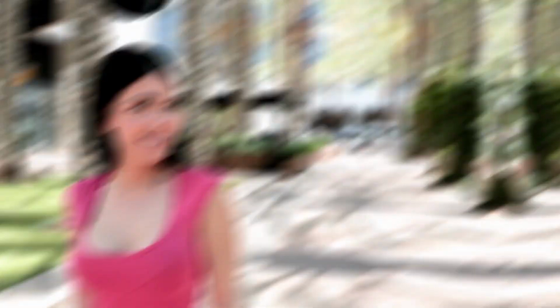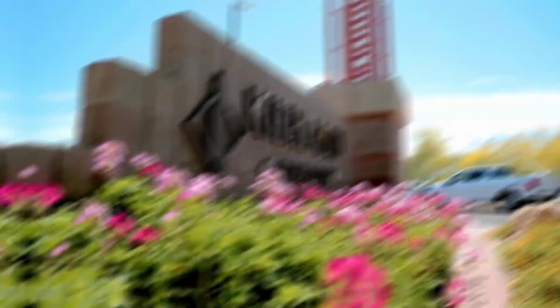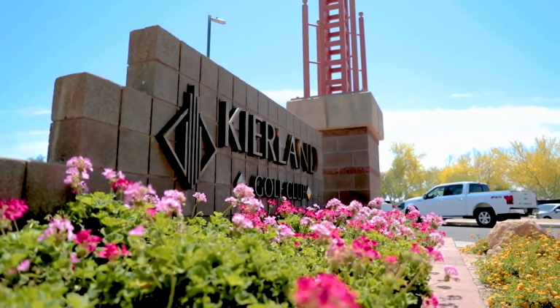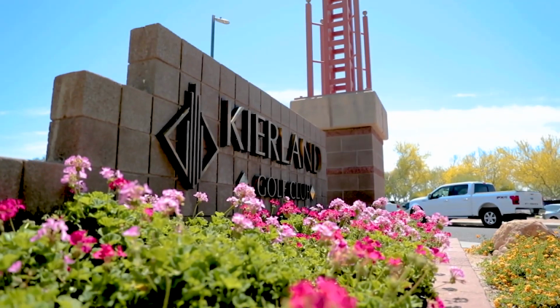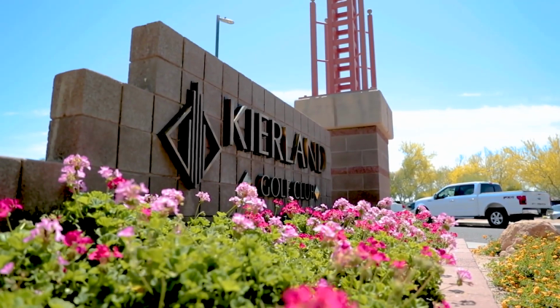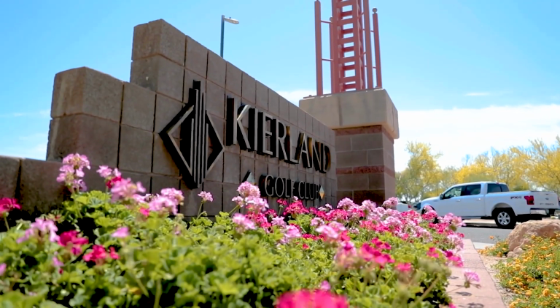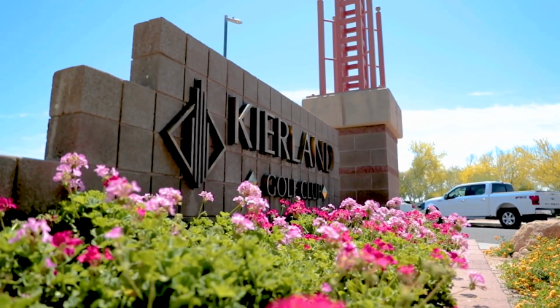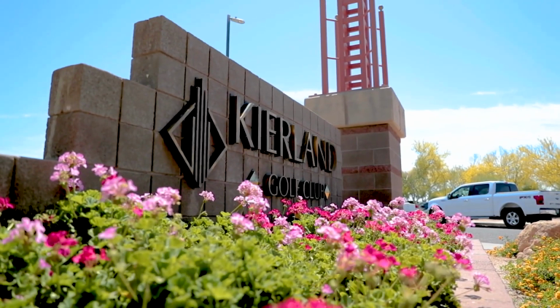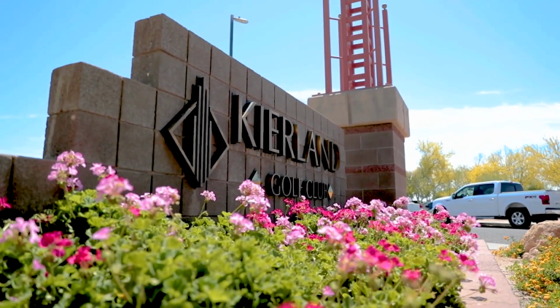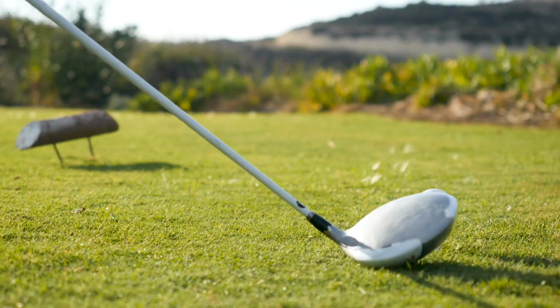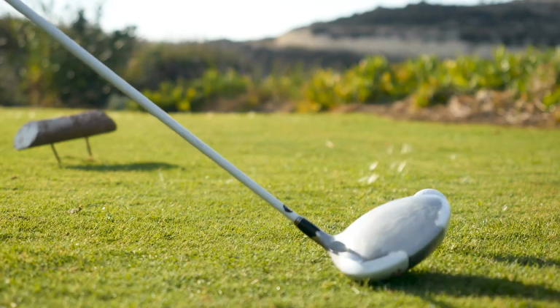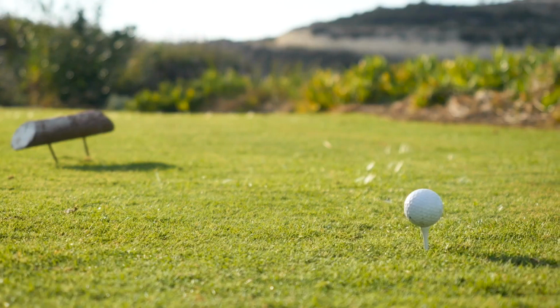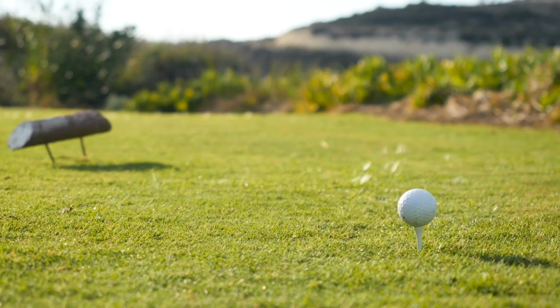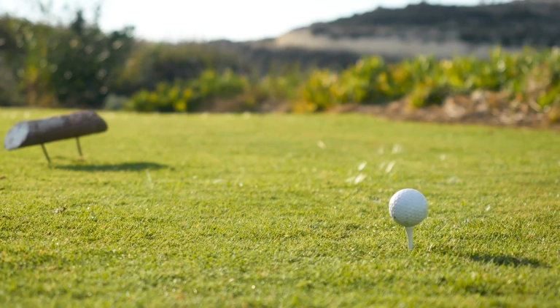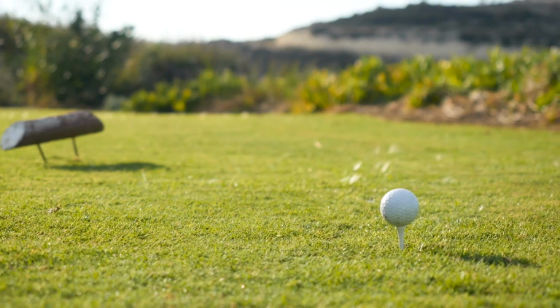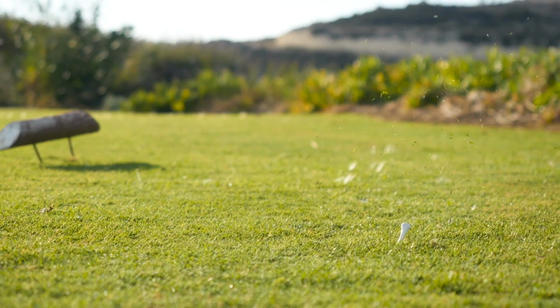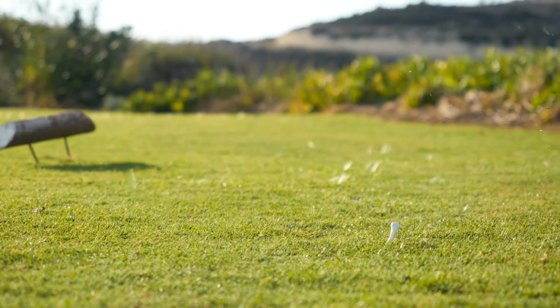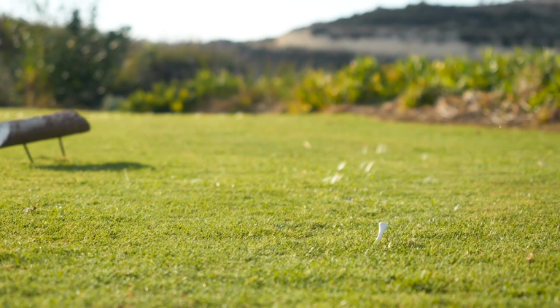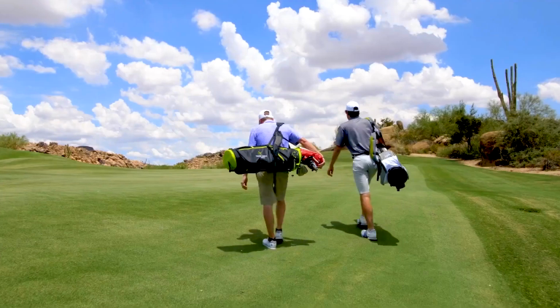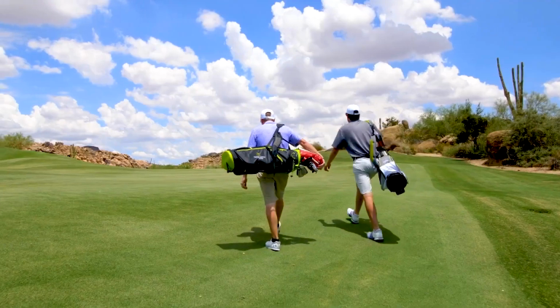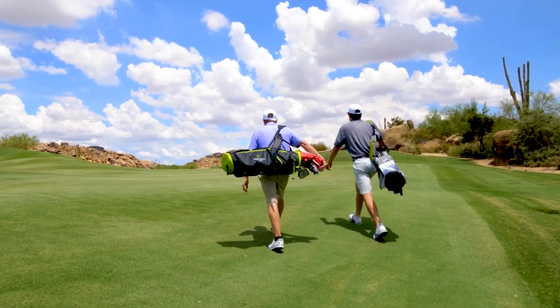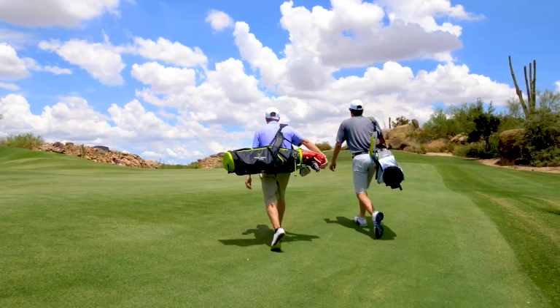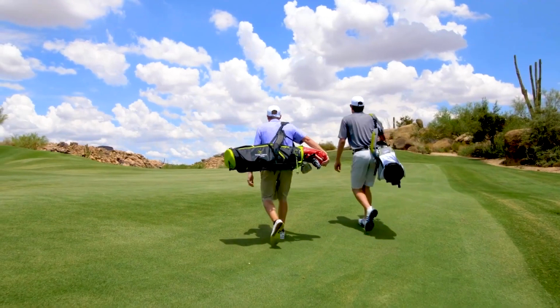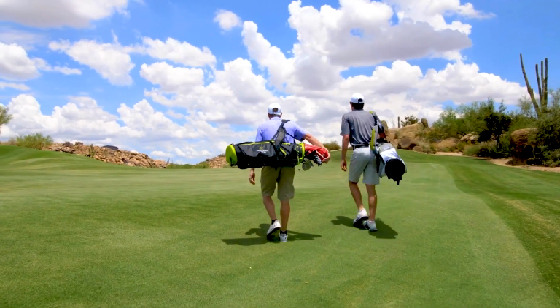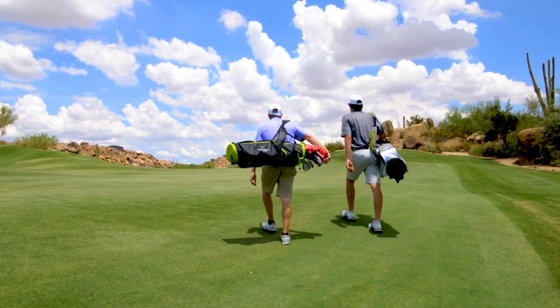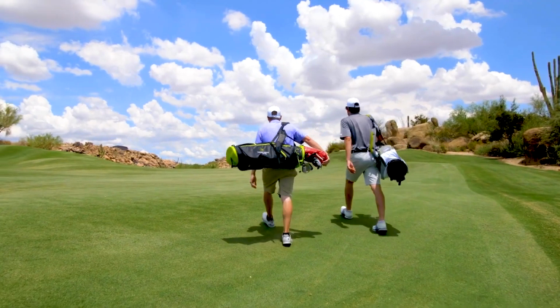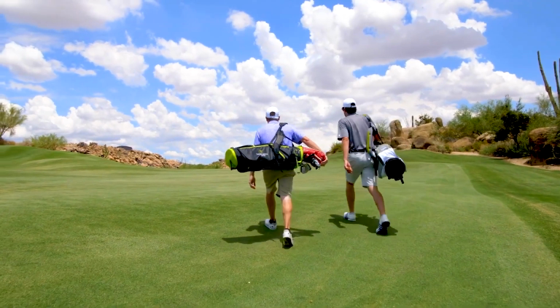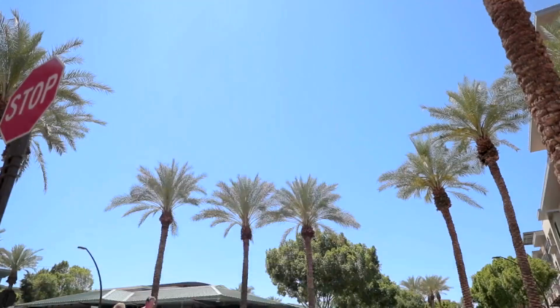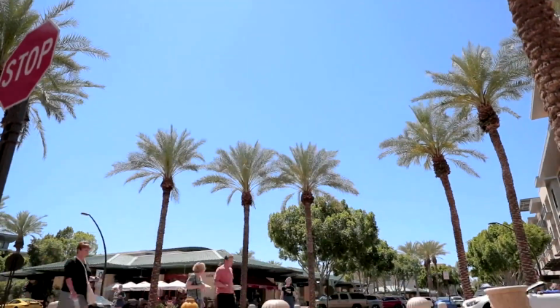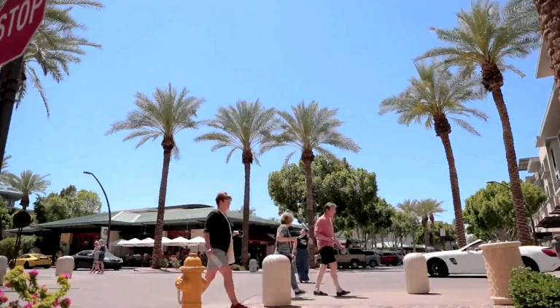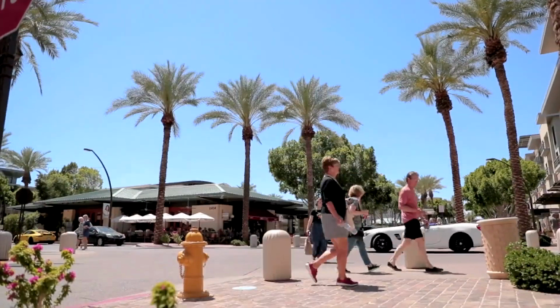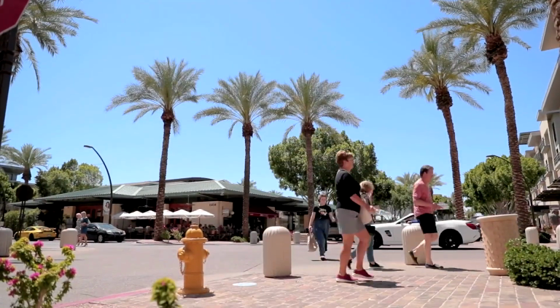A sign for Scottsdale Quarter. Now wearing a pink dress and leopard print heels, she walks by a mall with Calvin Klein's store.